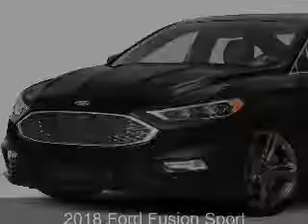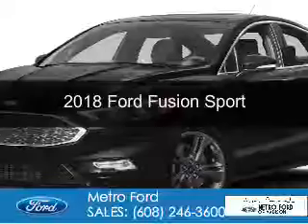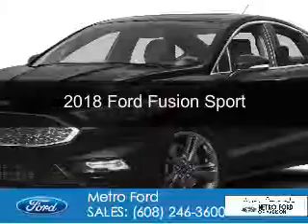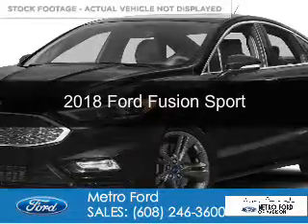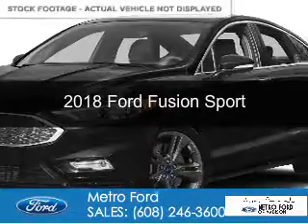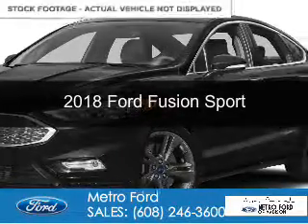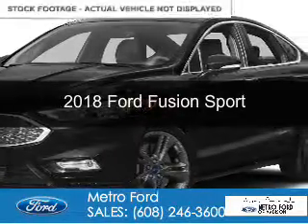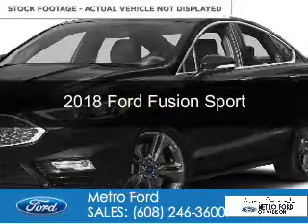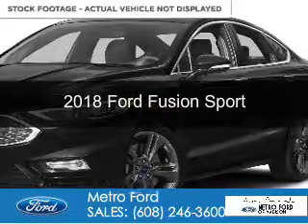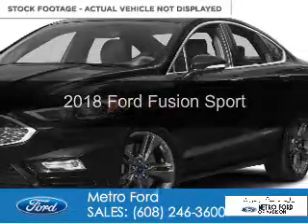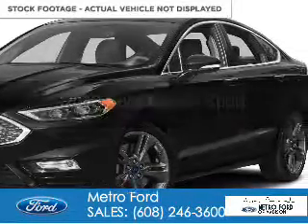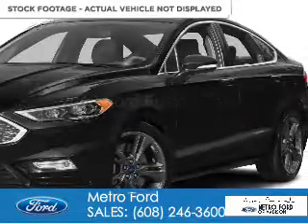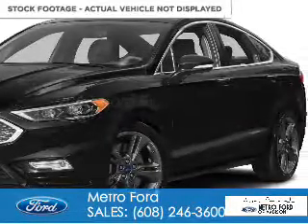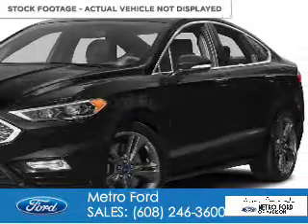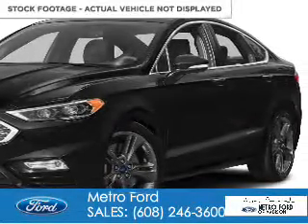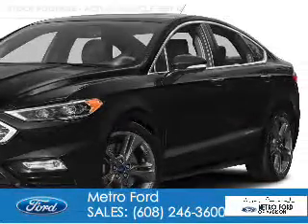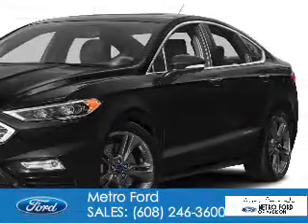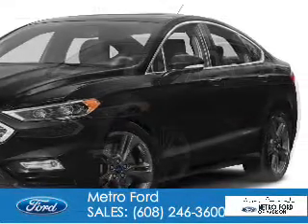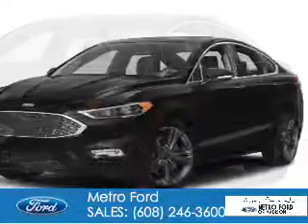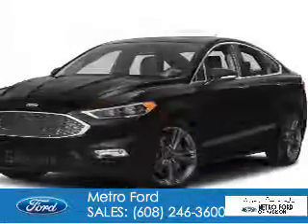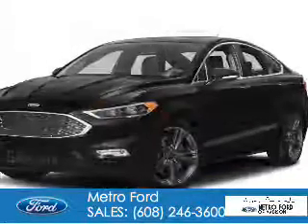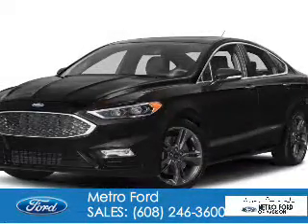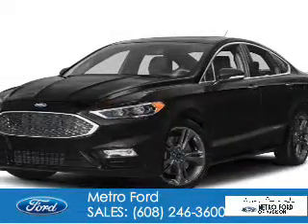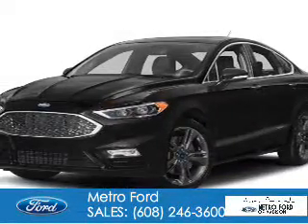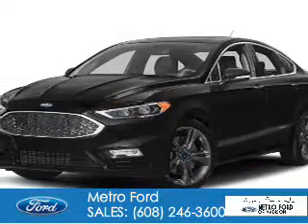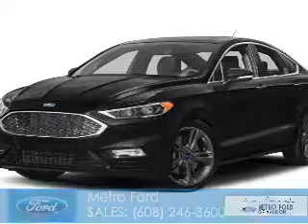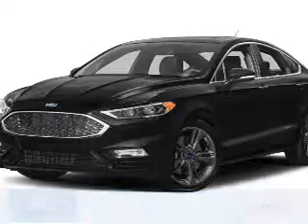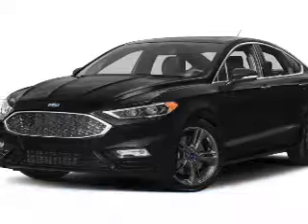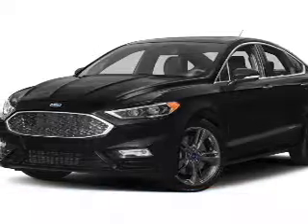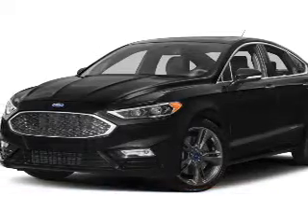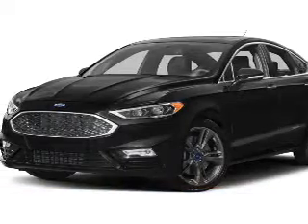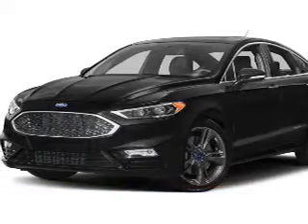You're looking for a vehicle powered by all-wheel drive, a six-cylinder engine, and a six-speed automatic transmission.